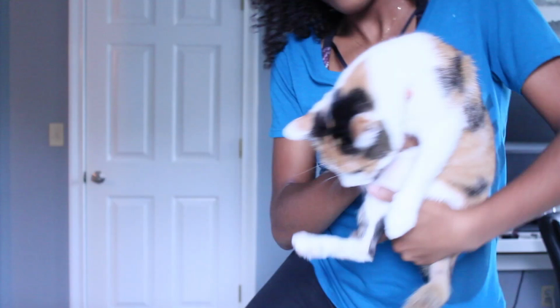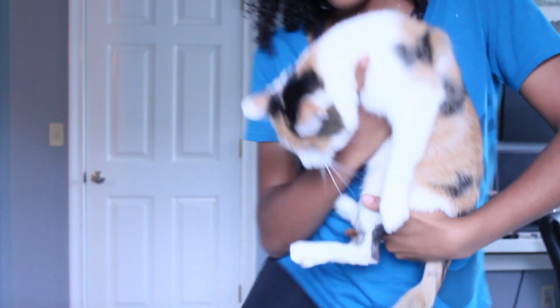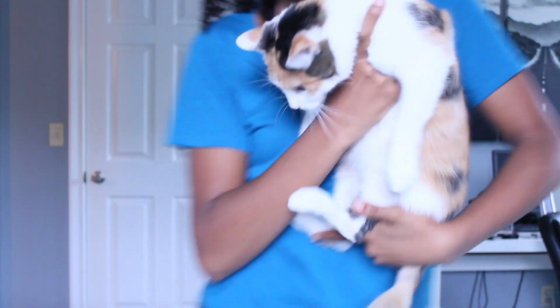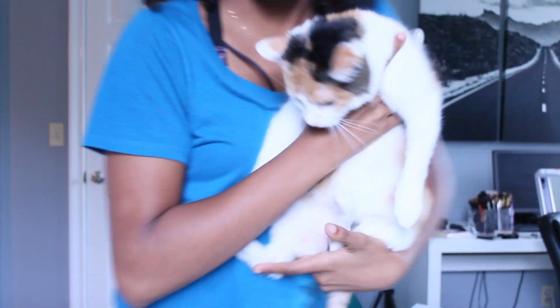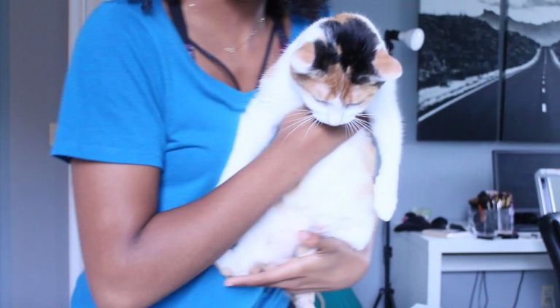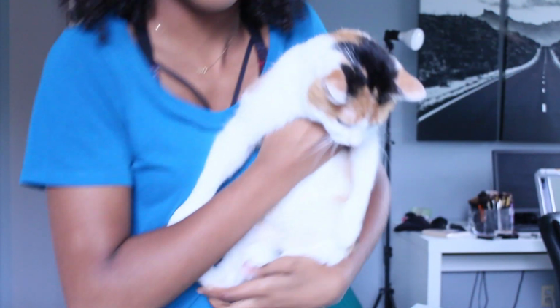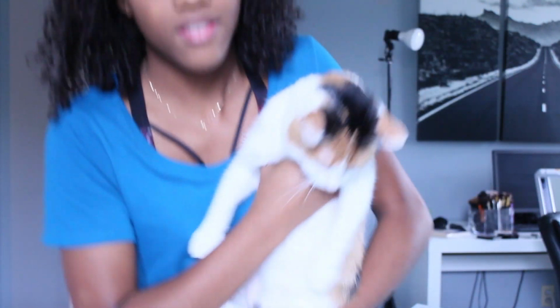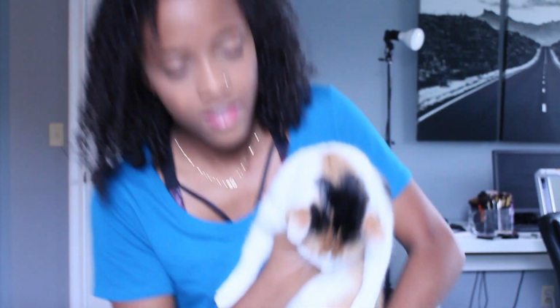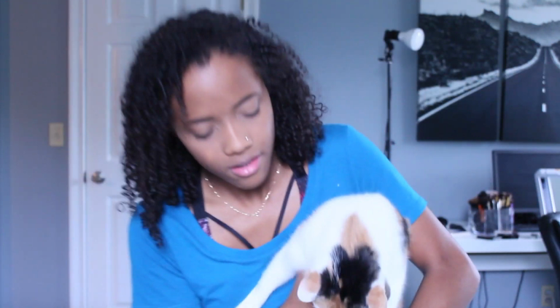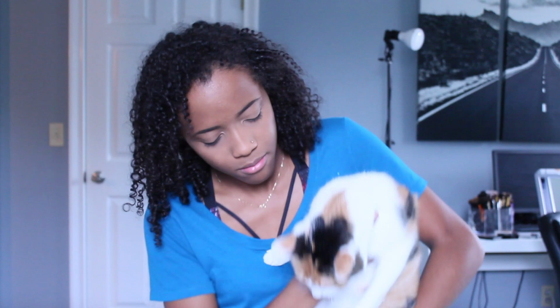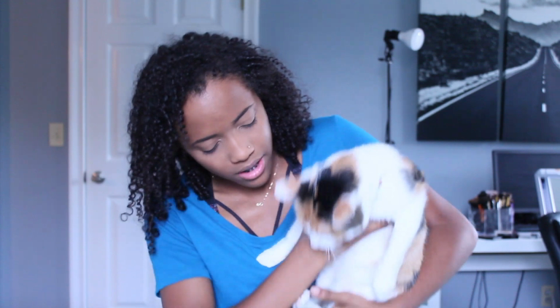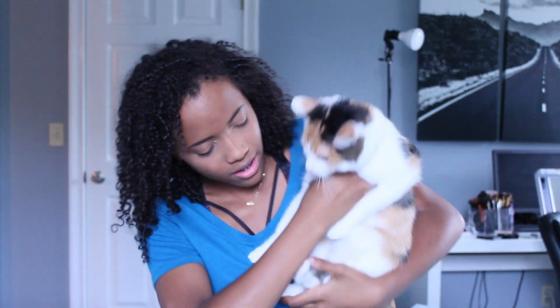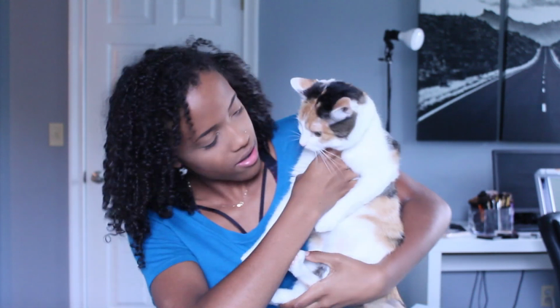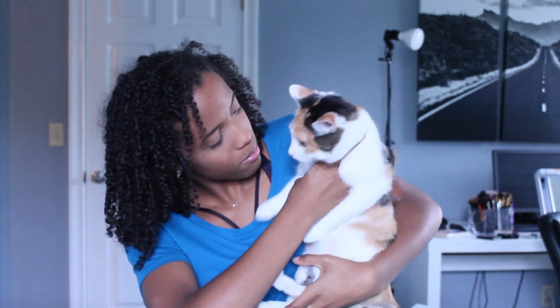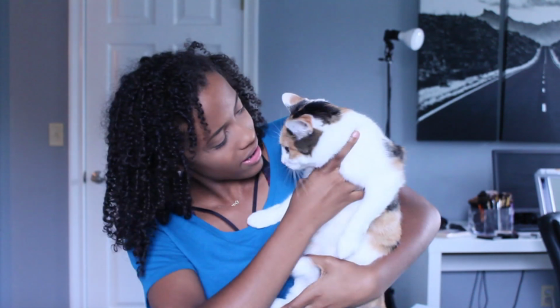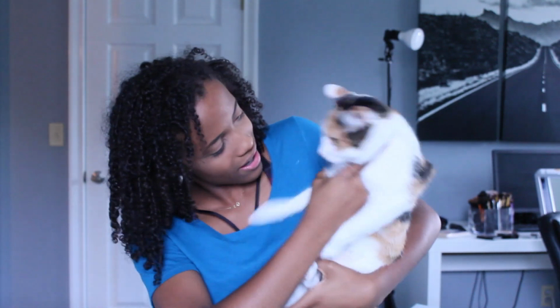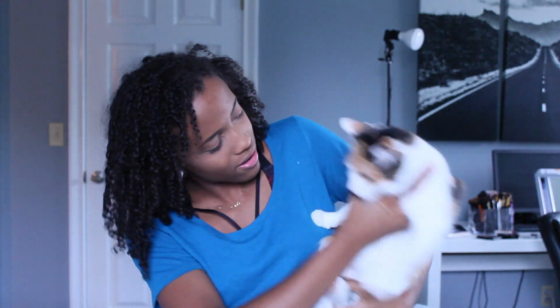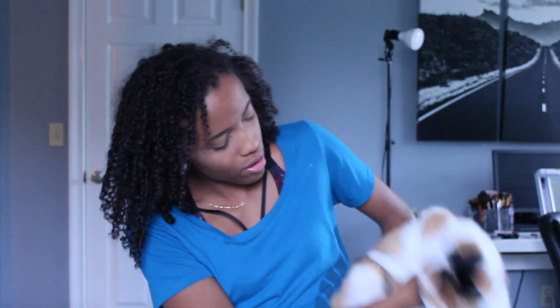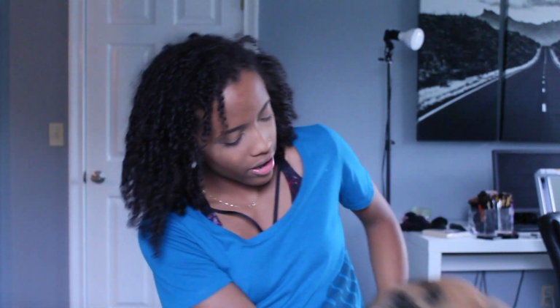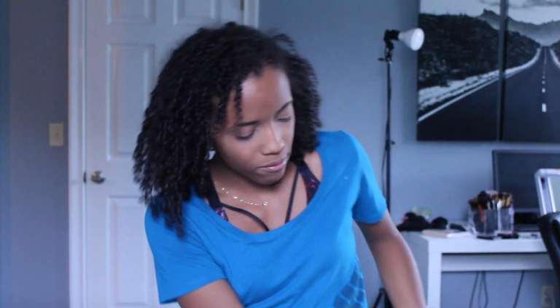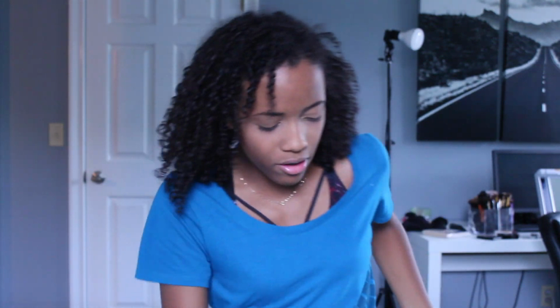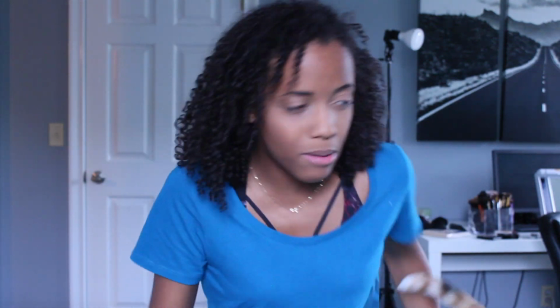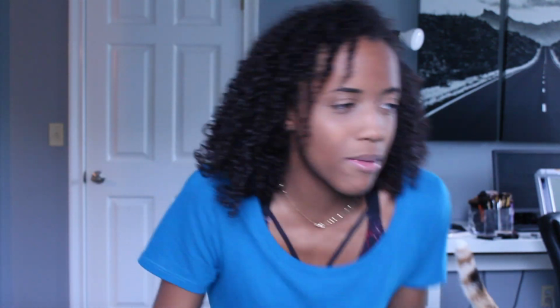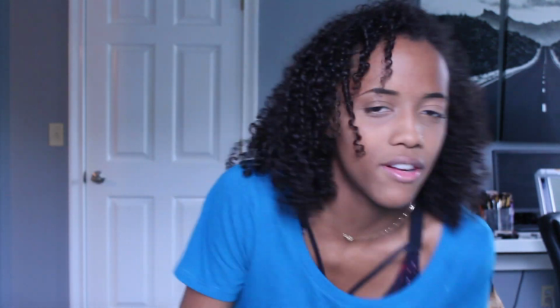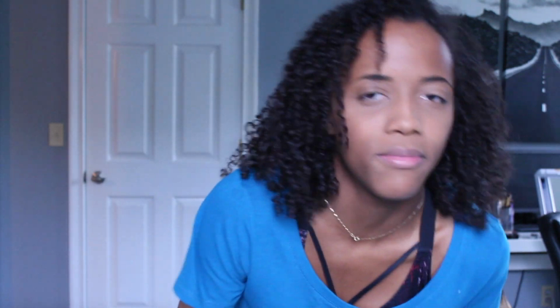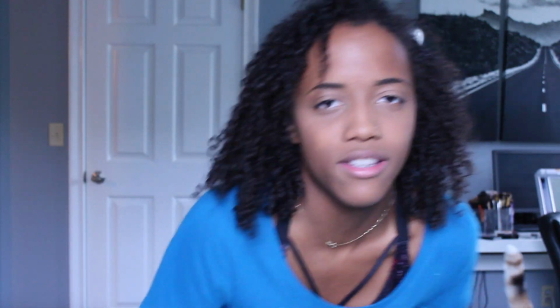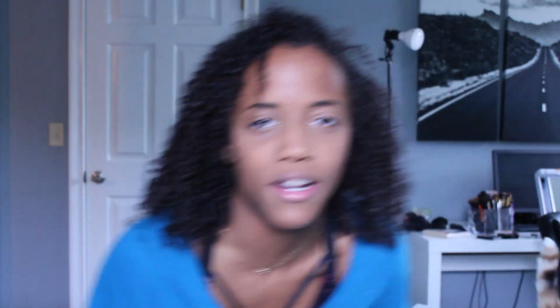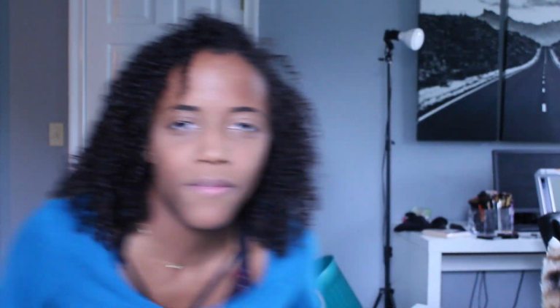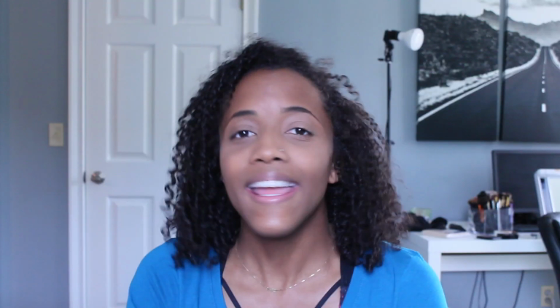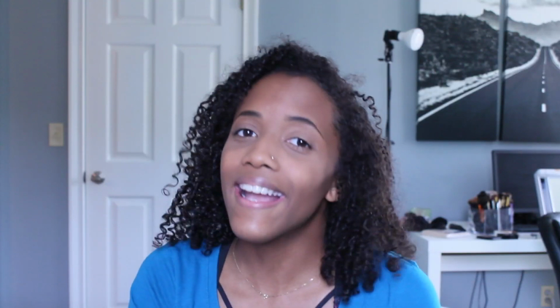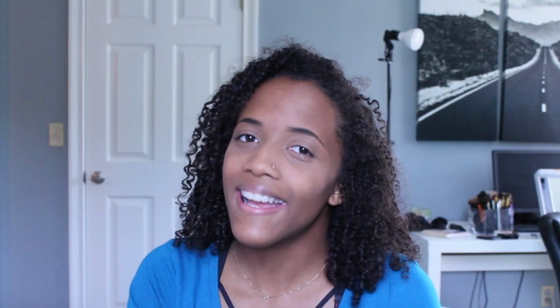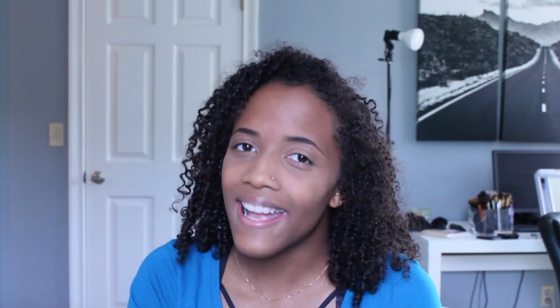Say hi. Be nice. Be nice. Okay. You don't want to be my friend? That's fine. Hey, guys.